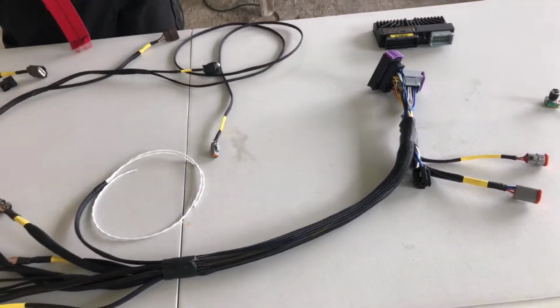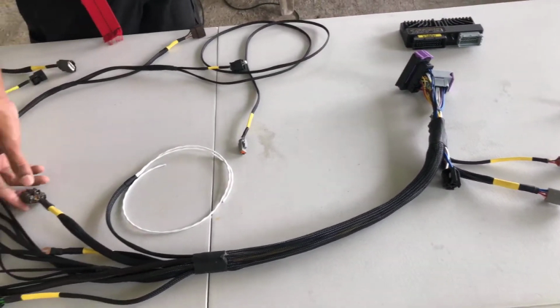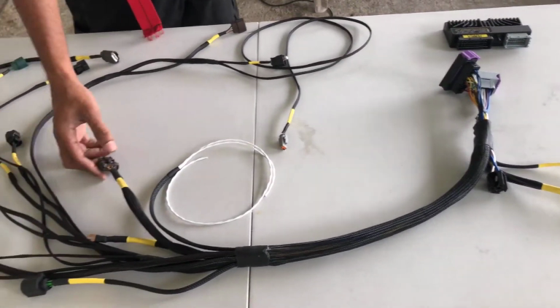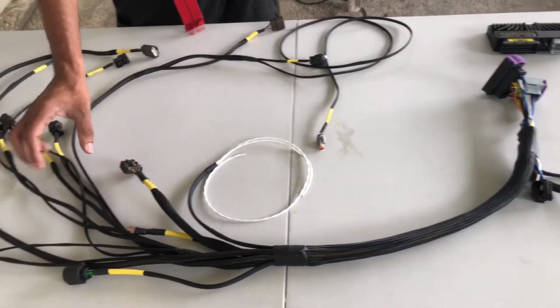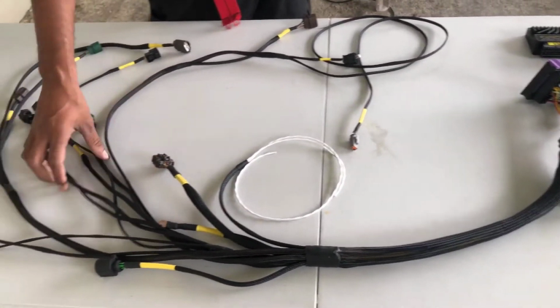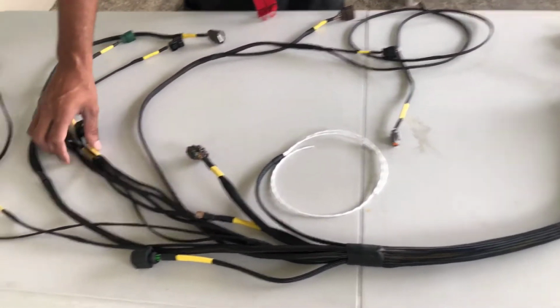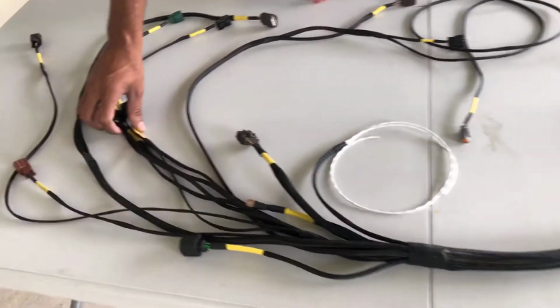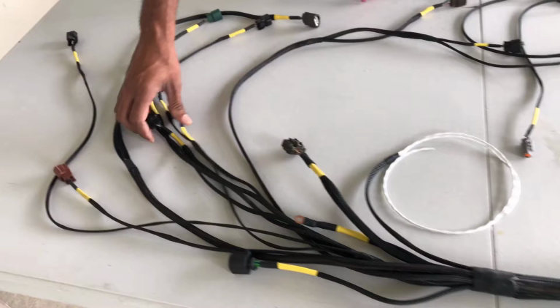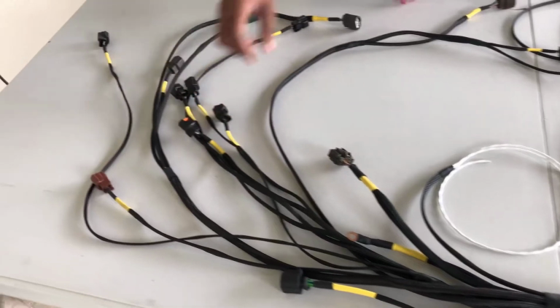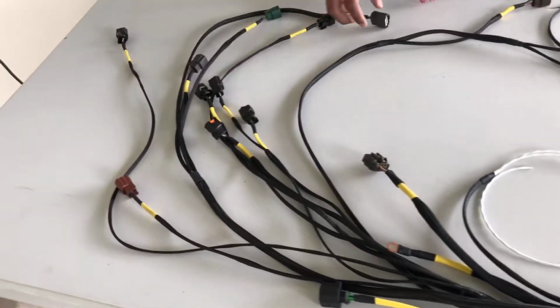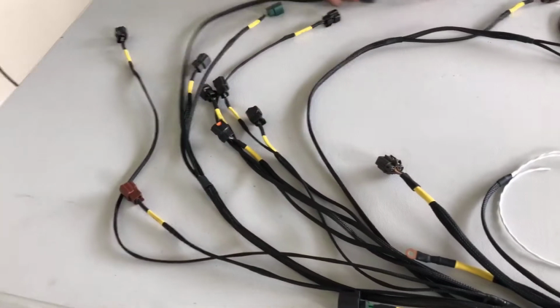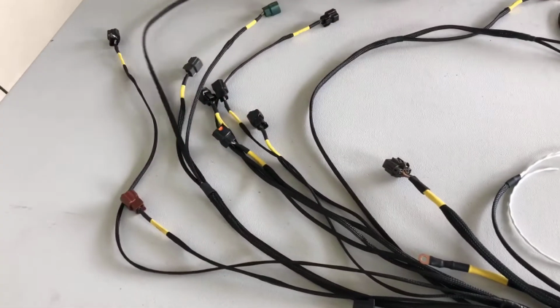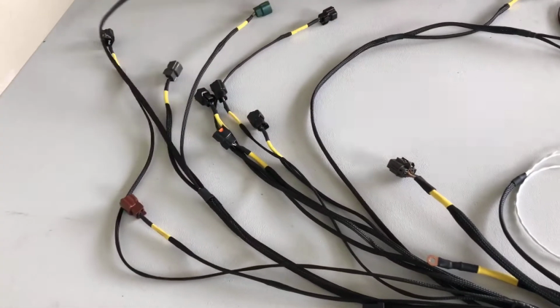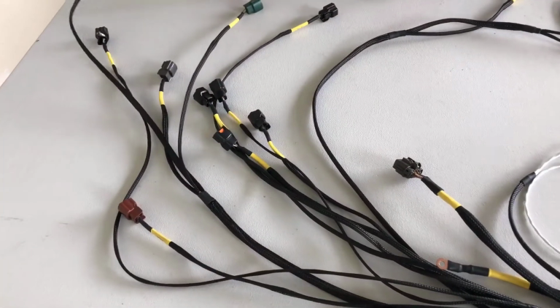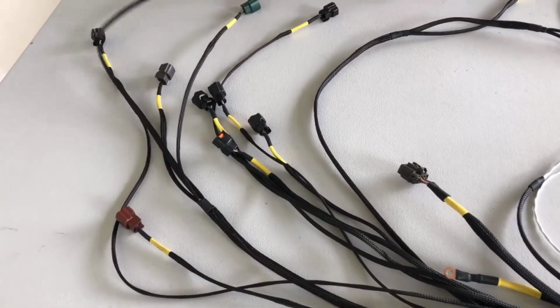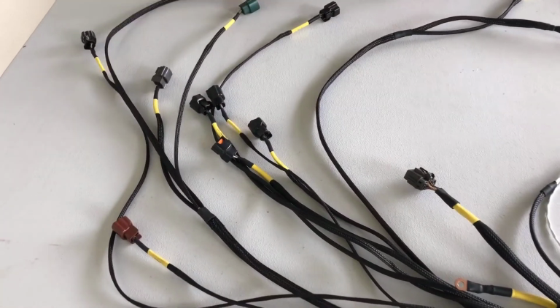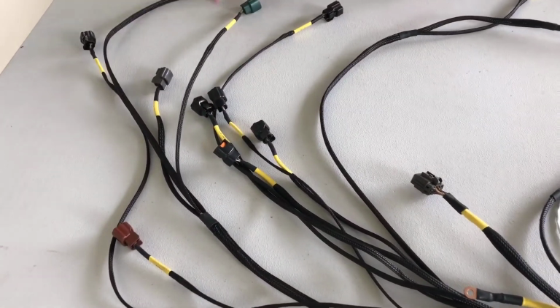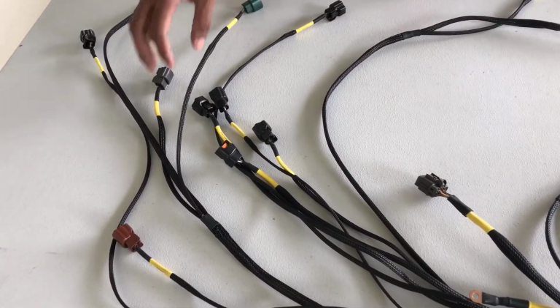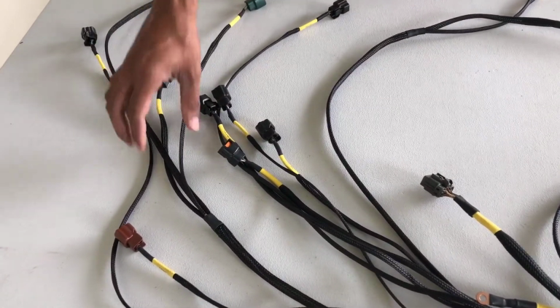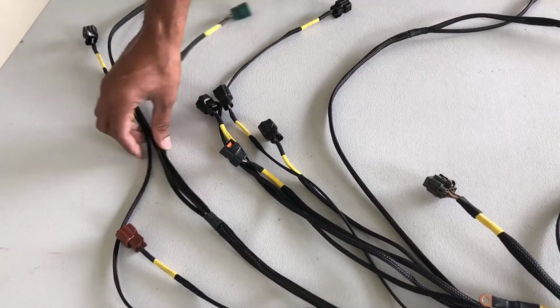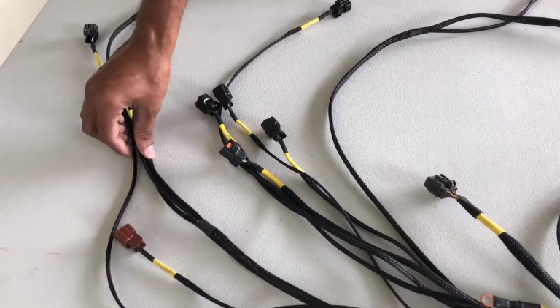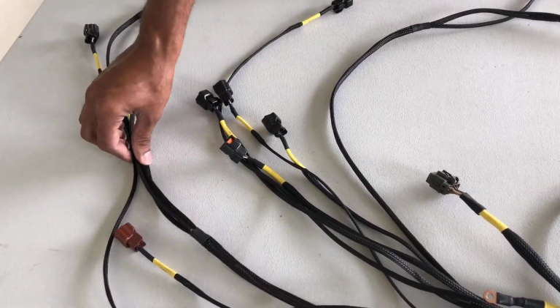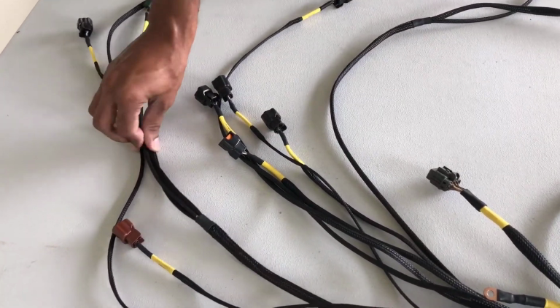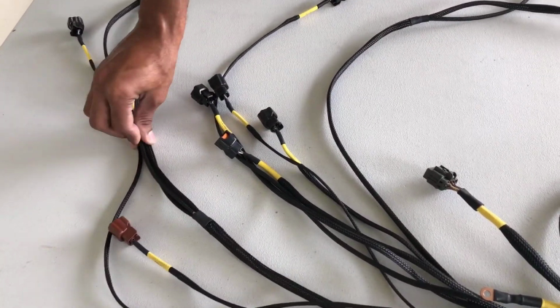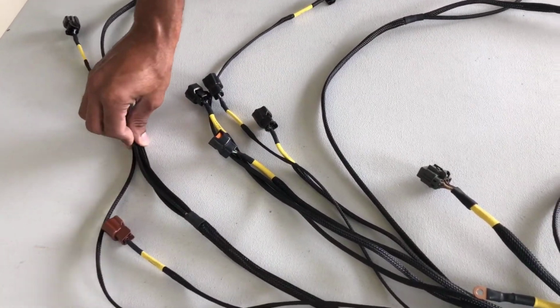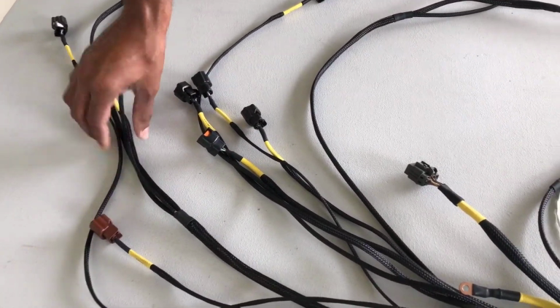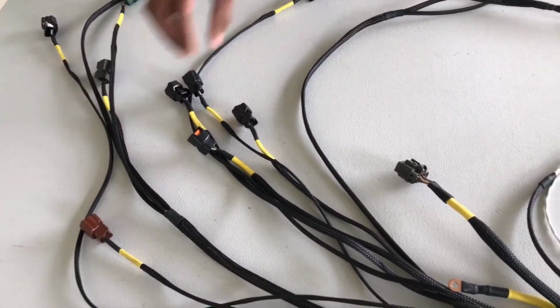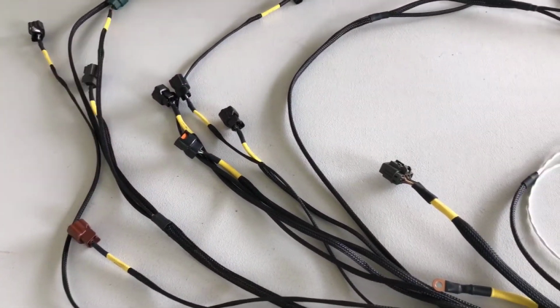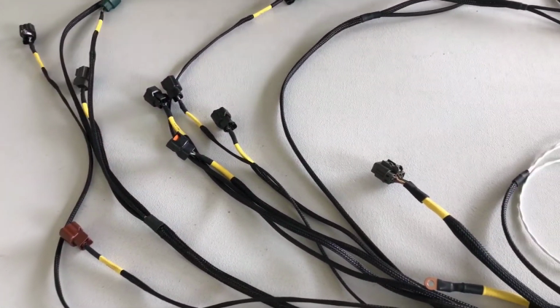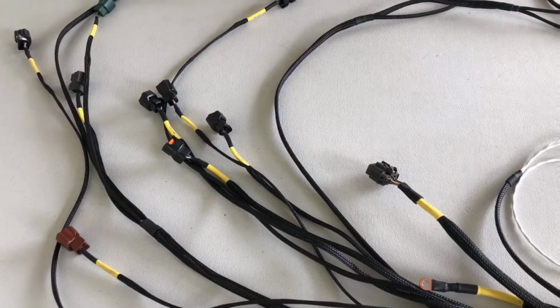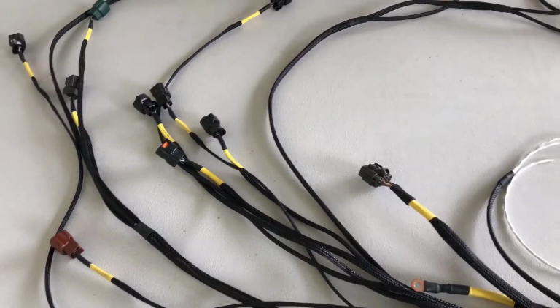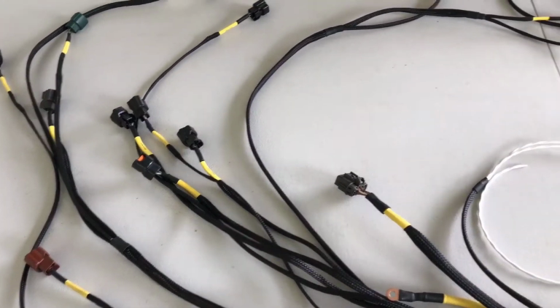Coil packs, injectors — everything is part of a completely built-in harness.